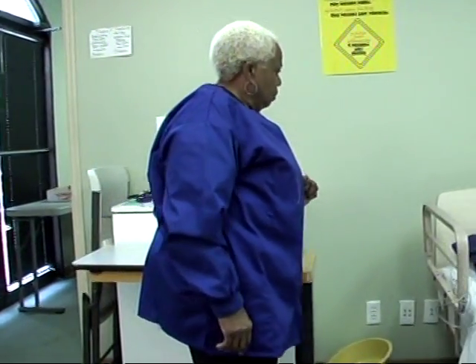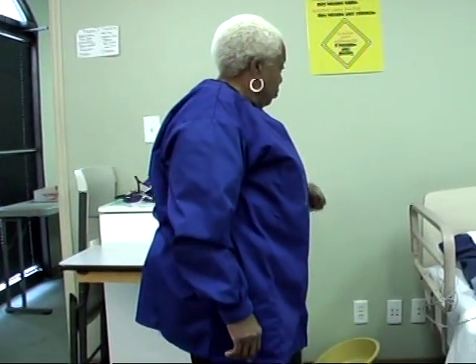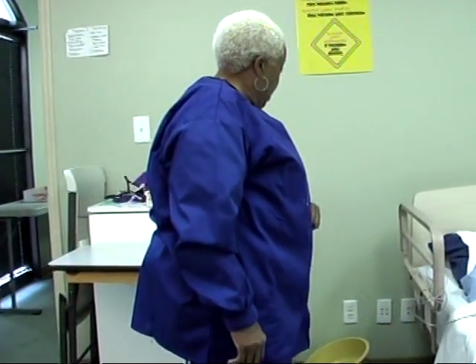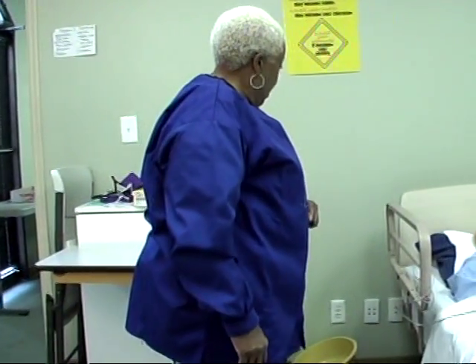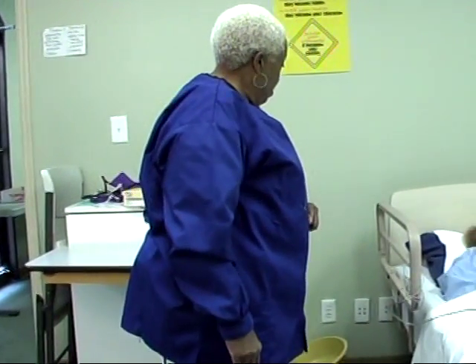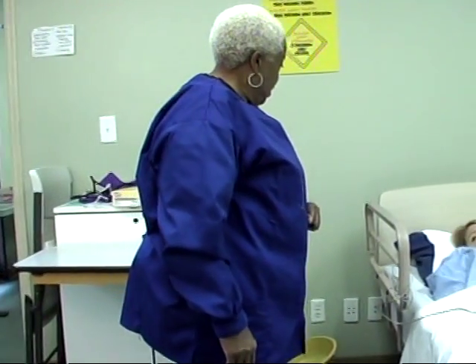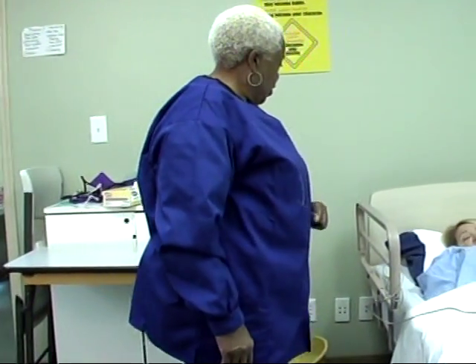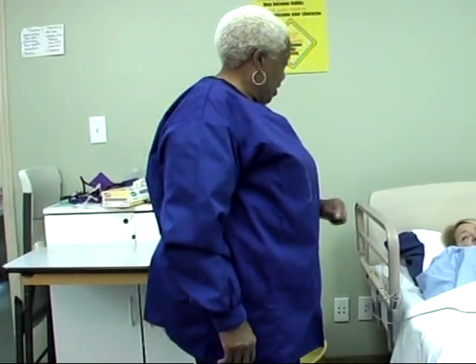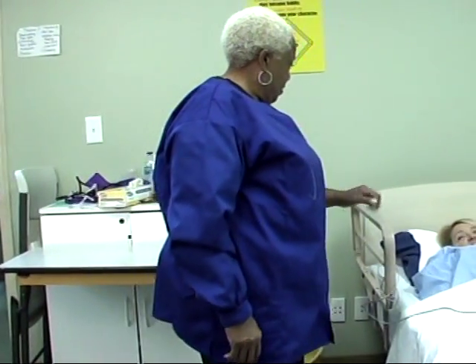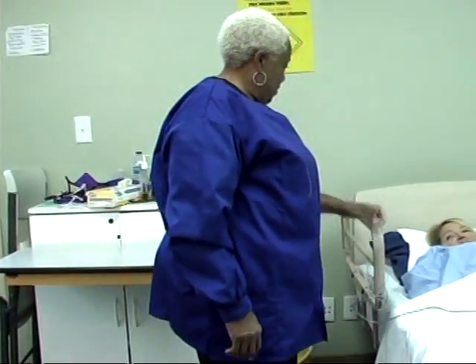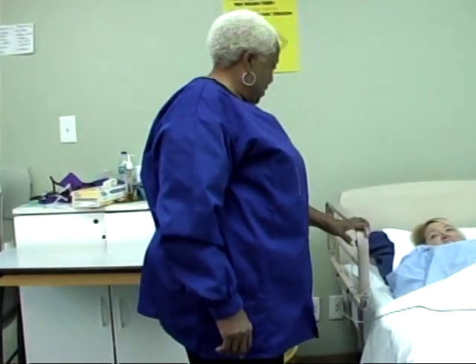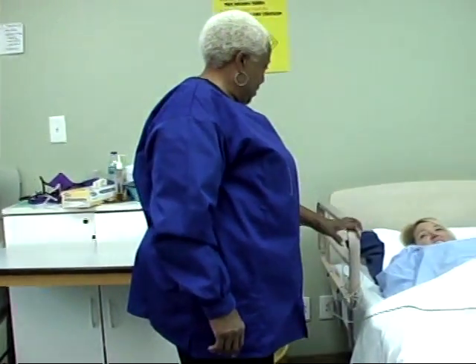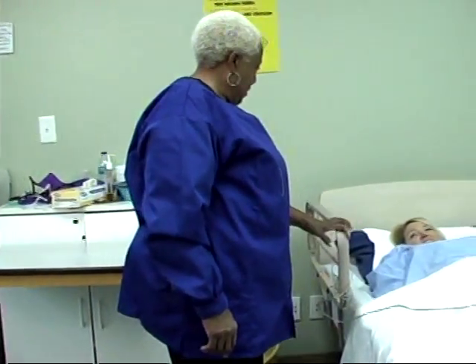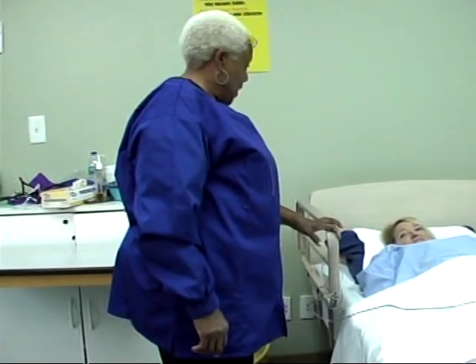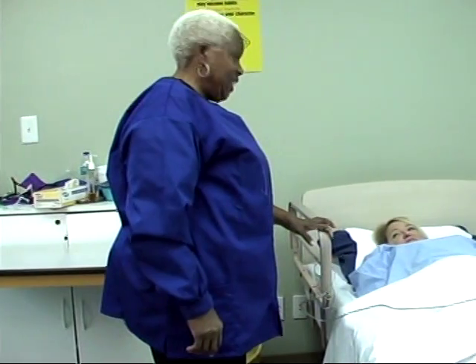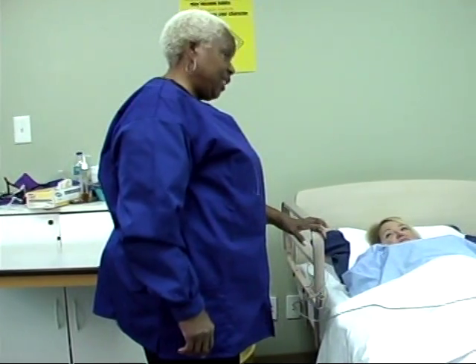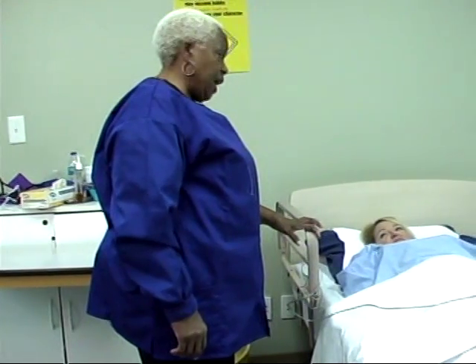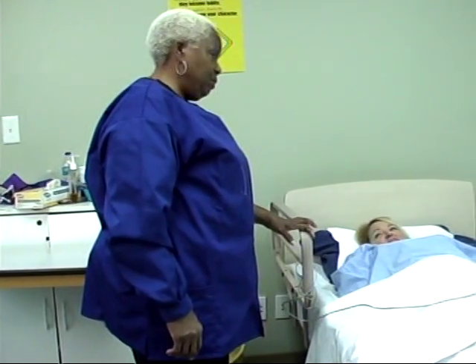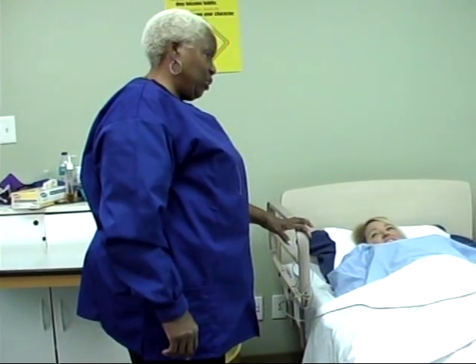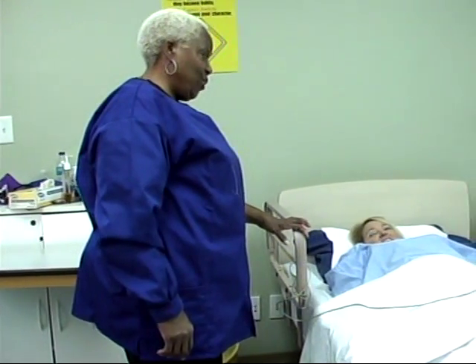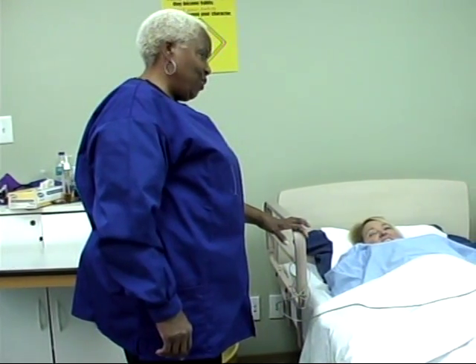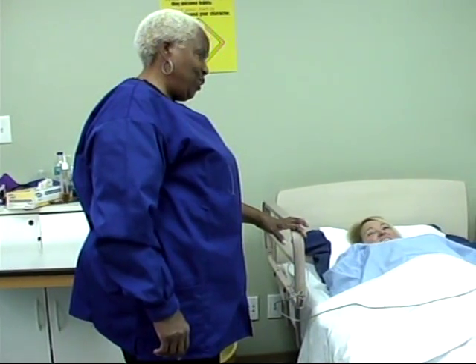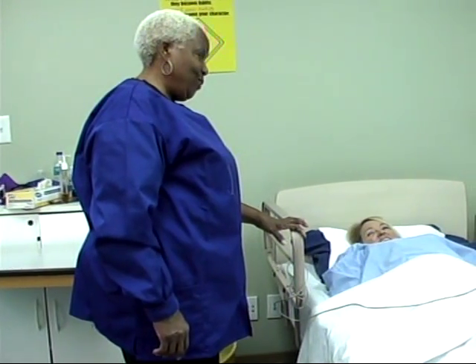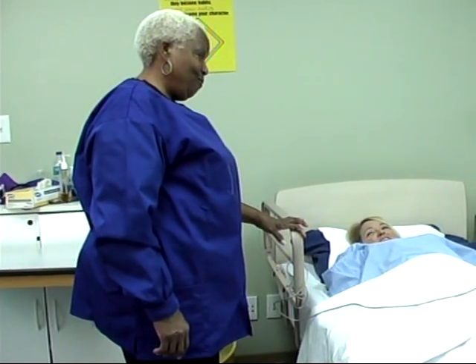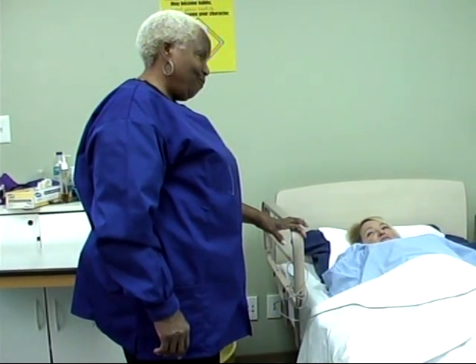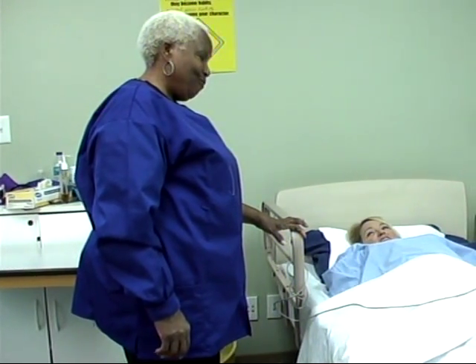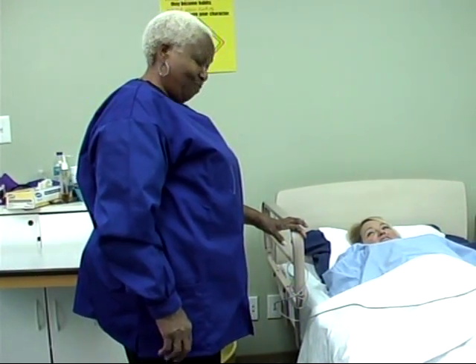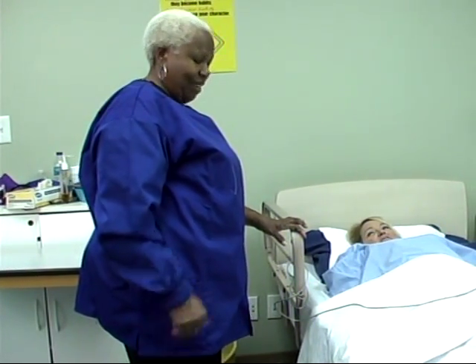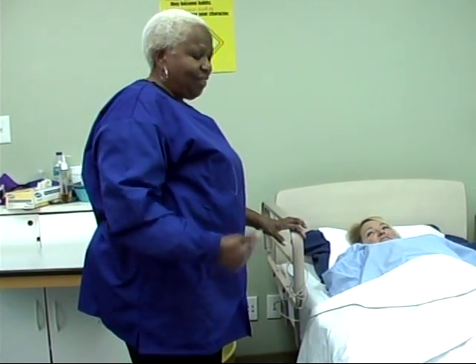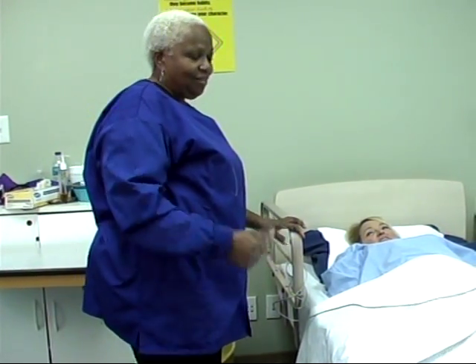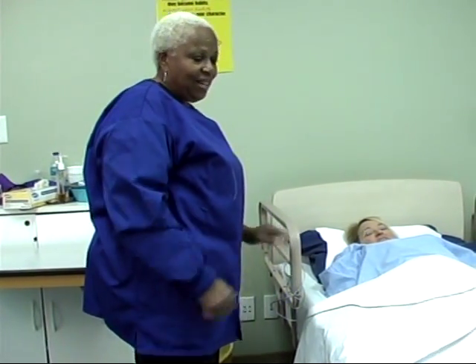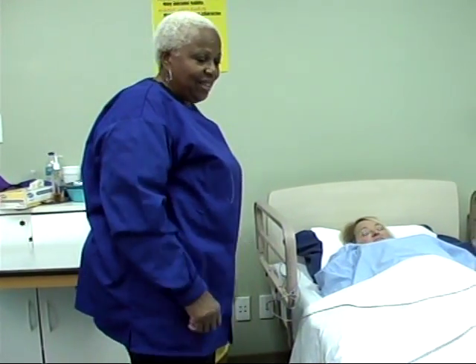Well, hello, Ms. Jones. It's time to turn you.